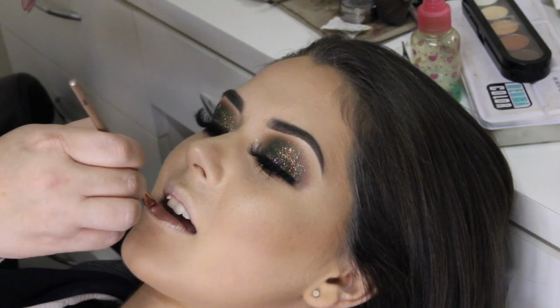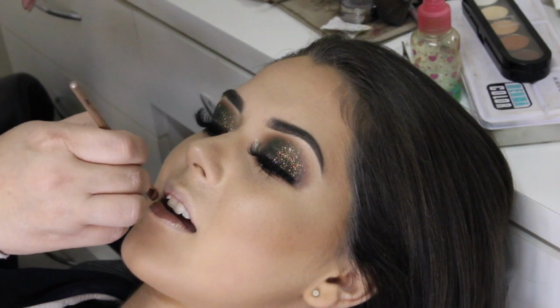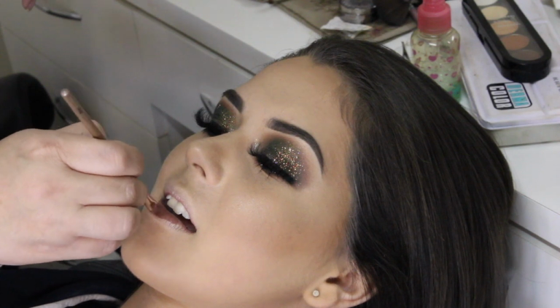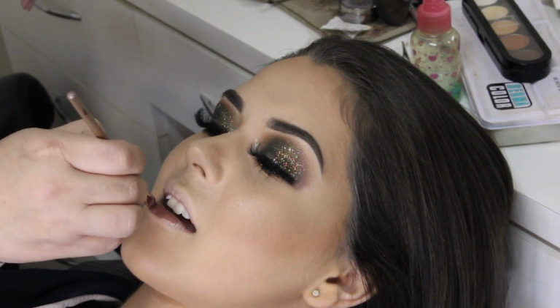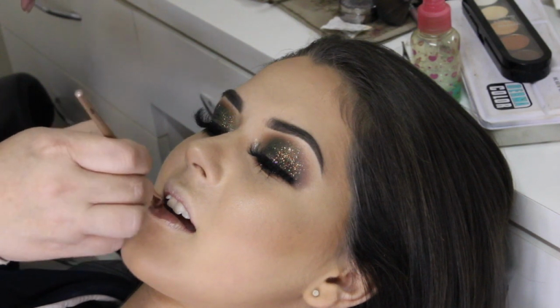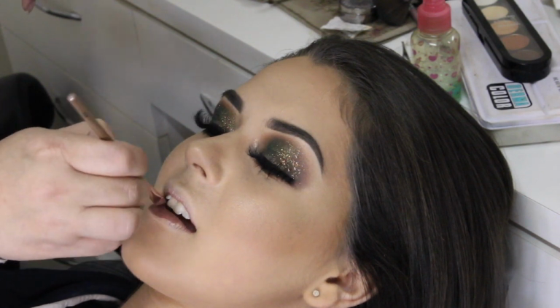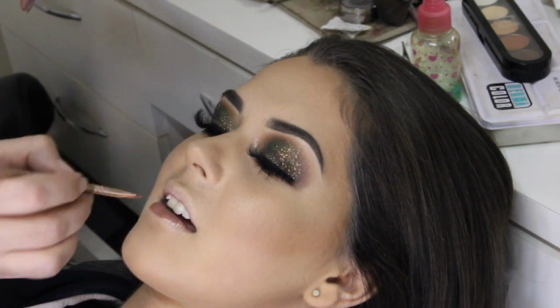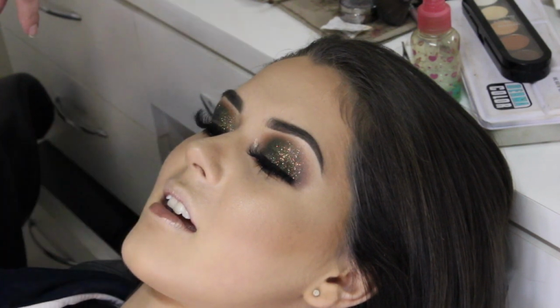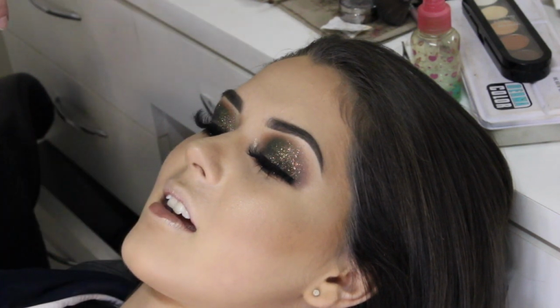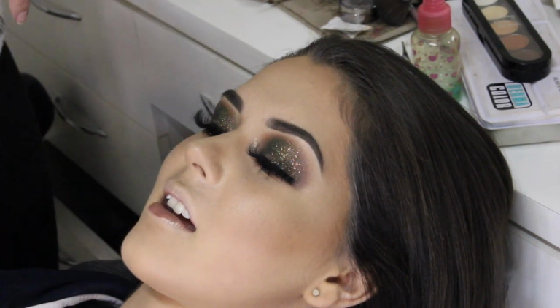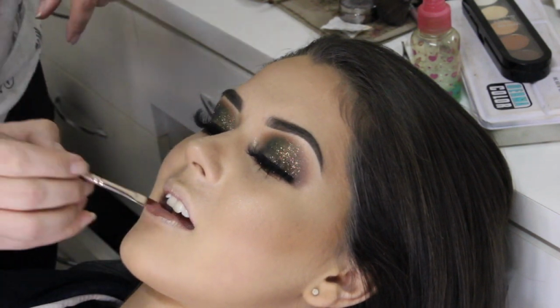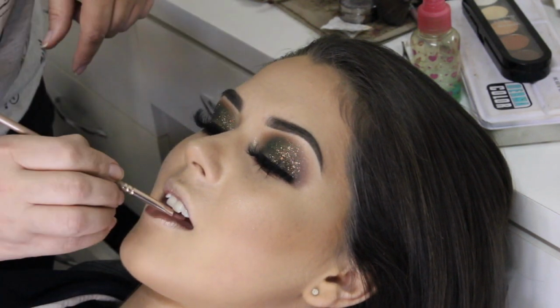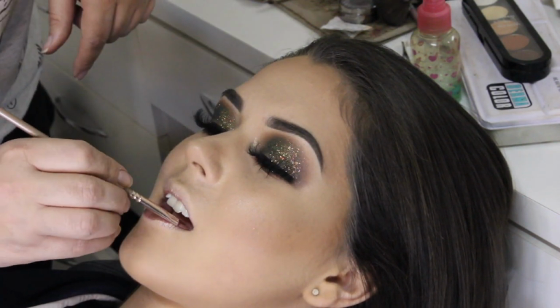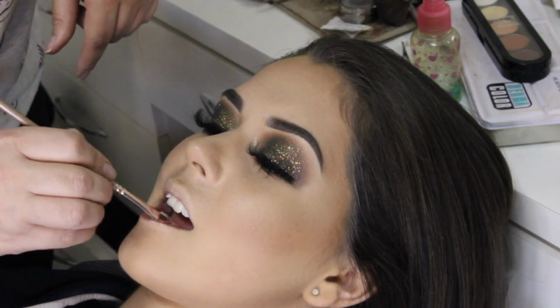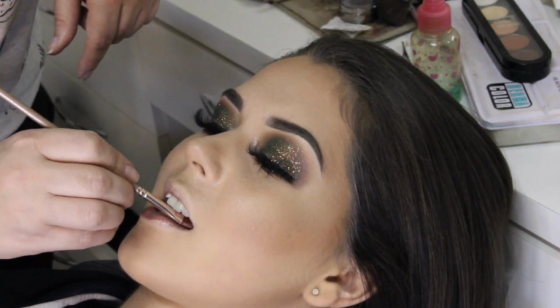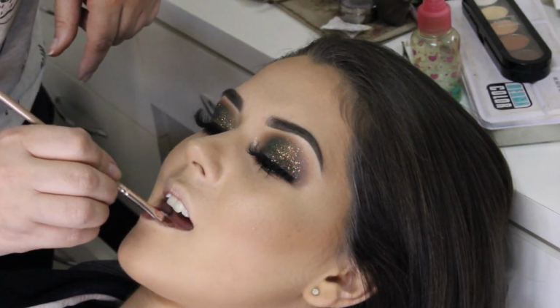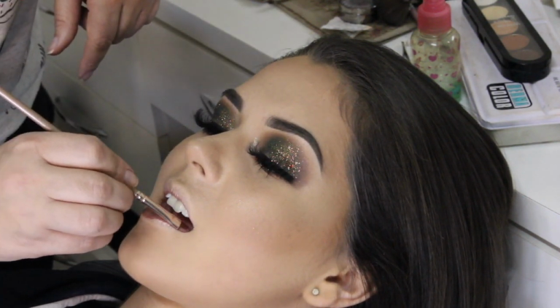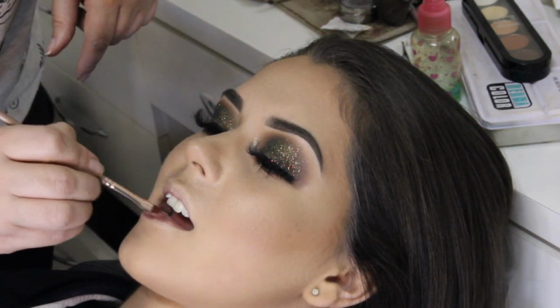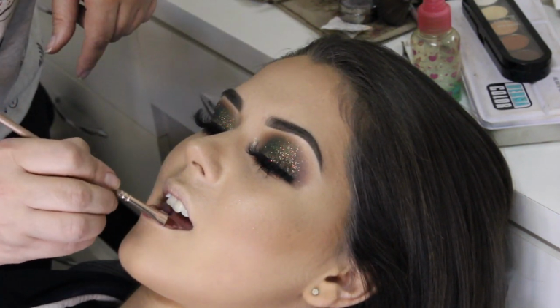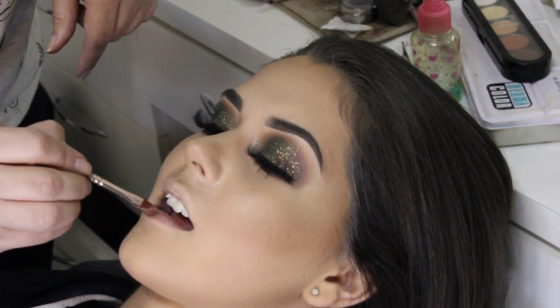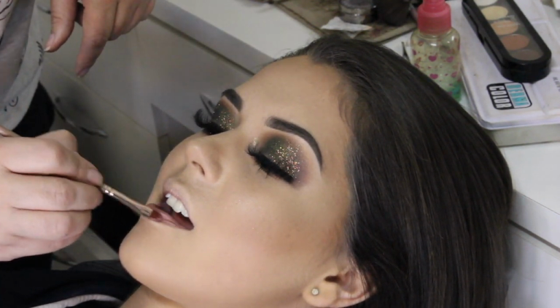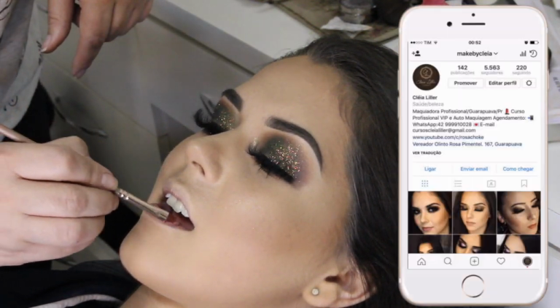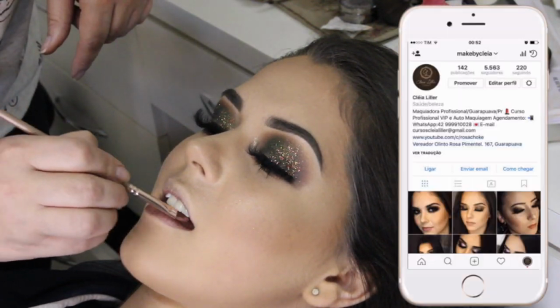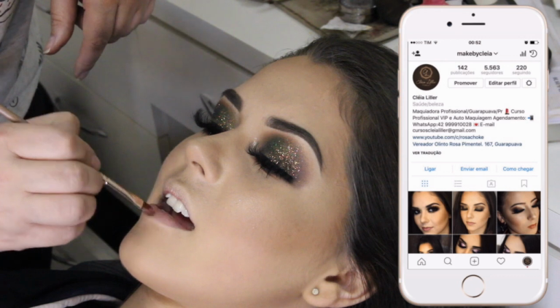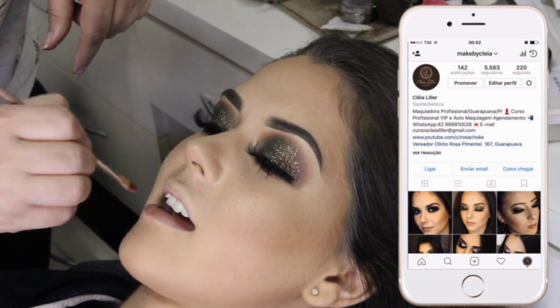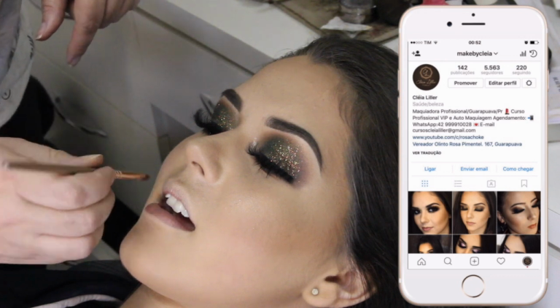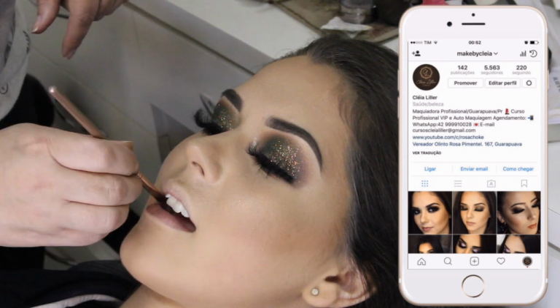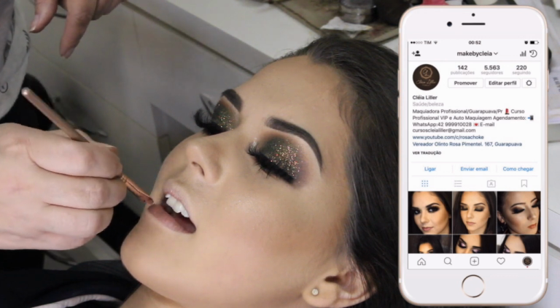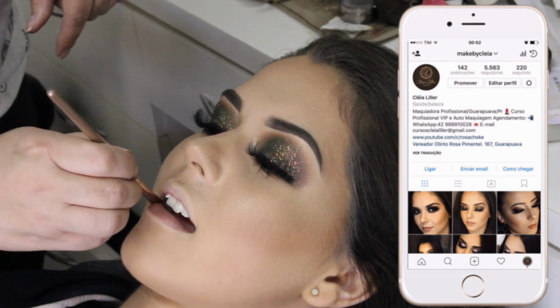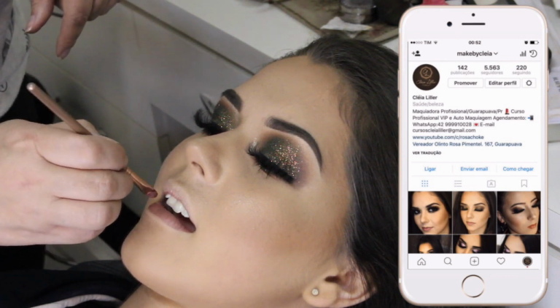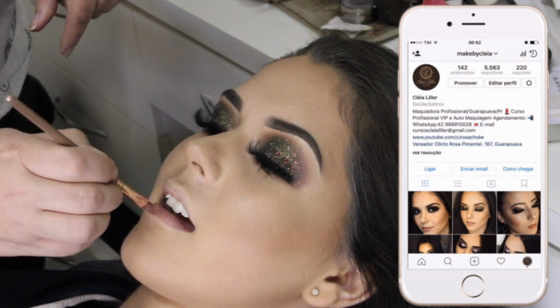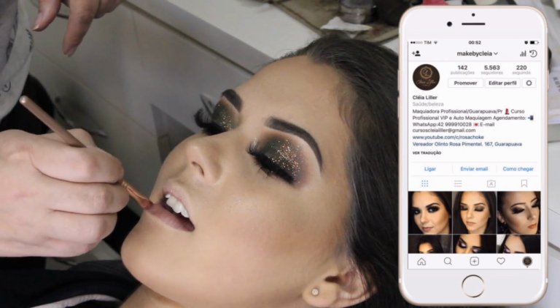O batom que eu escolhi foi o Floresta Encantada, do PPF. E o pincel que eu tô usando é o 64 da Ico.